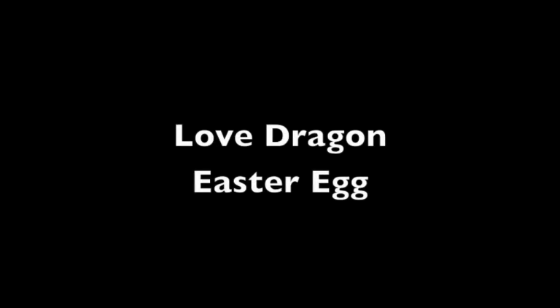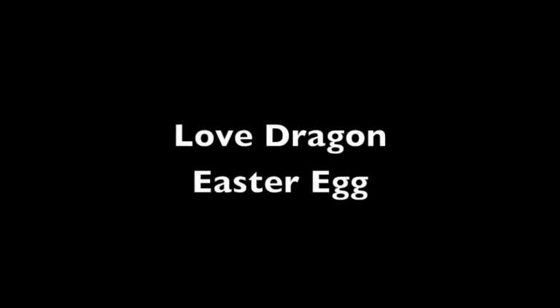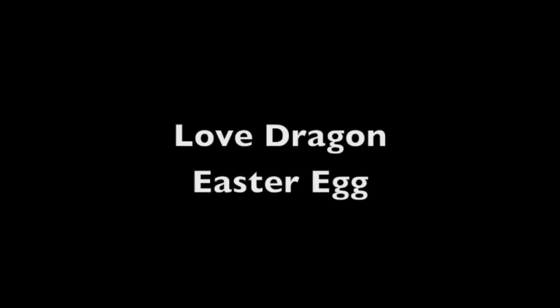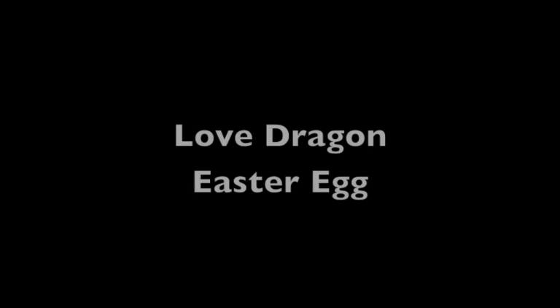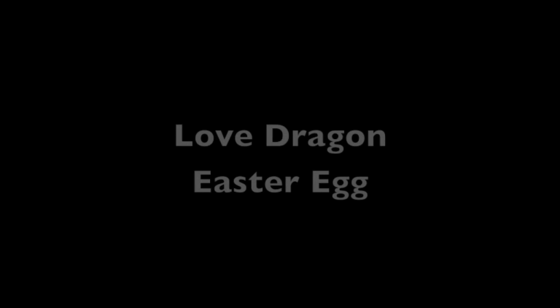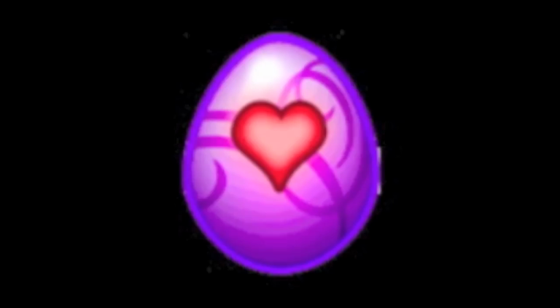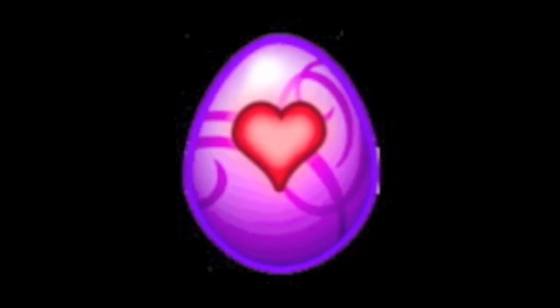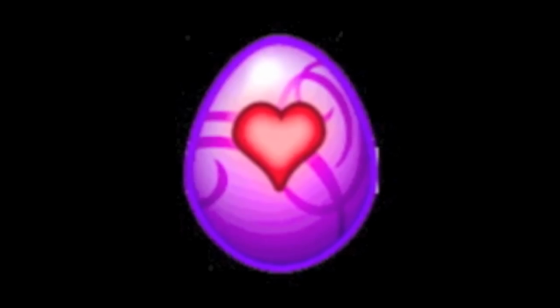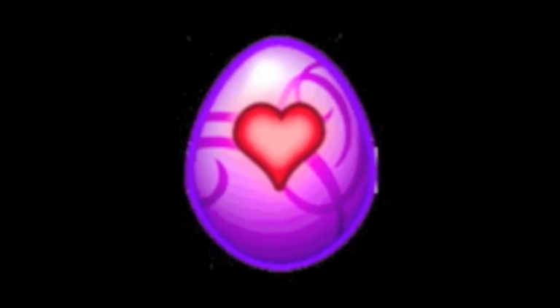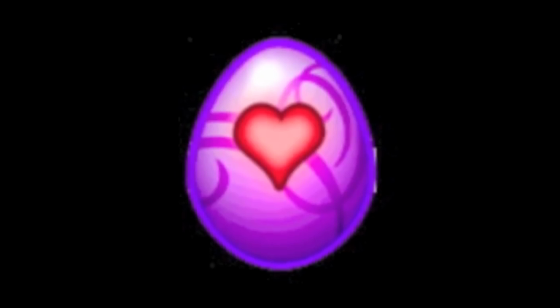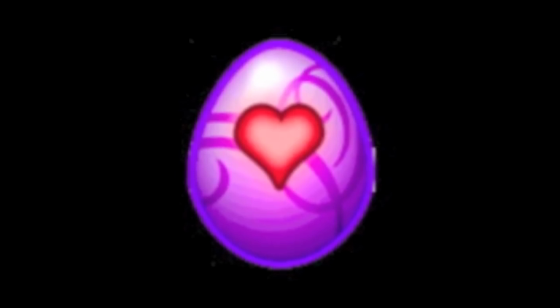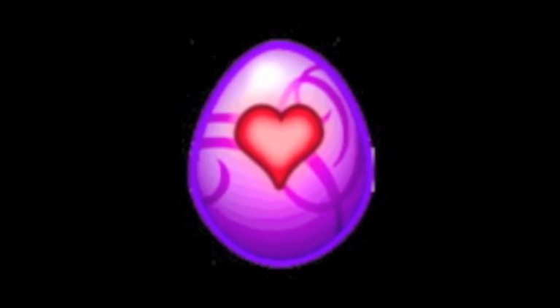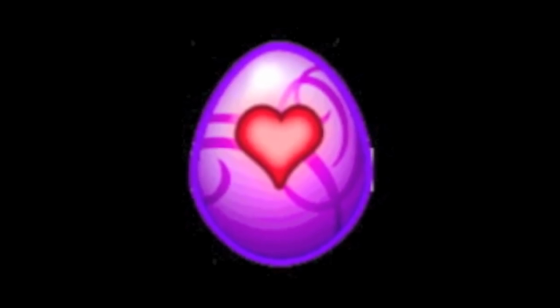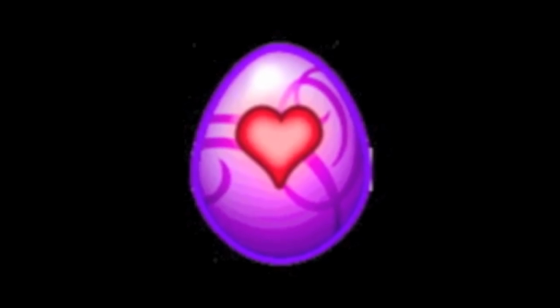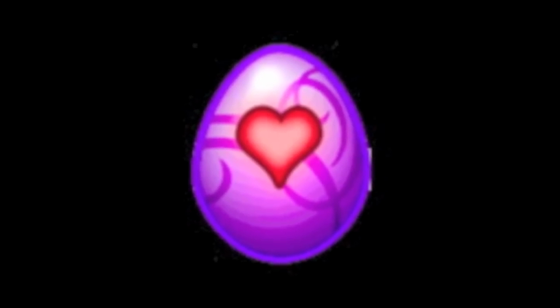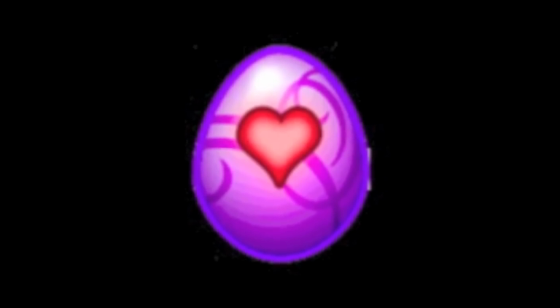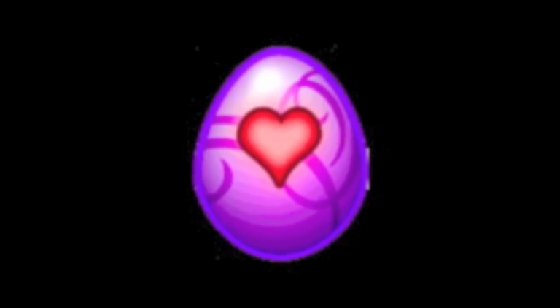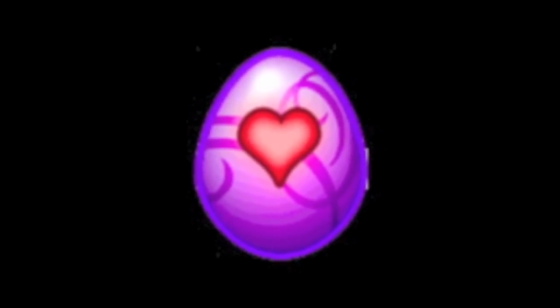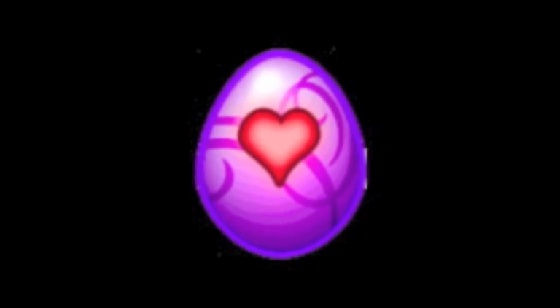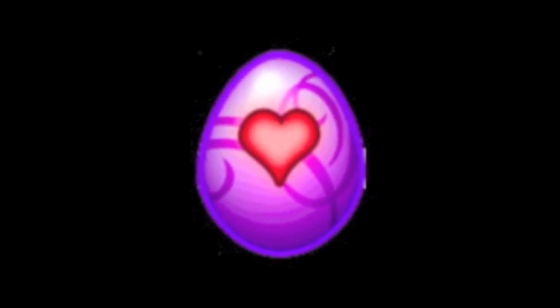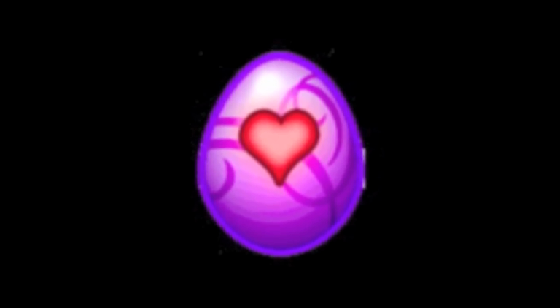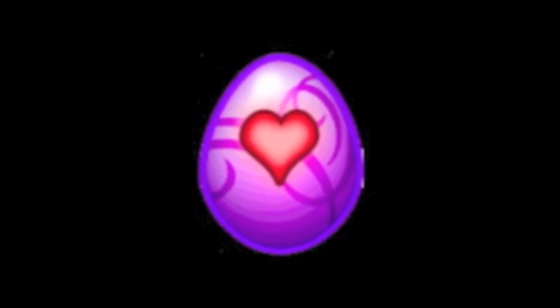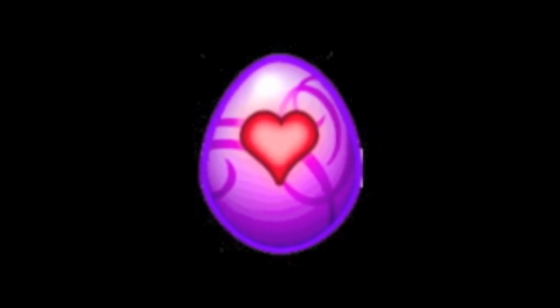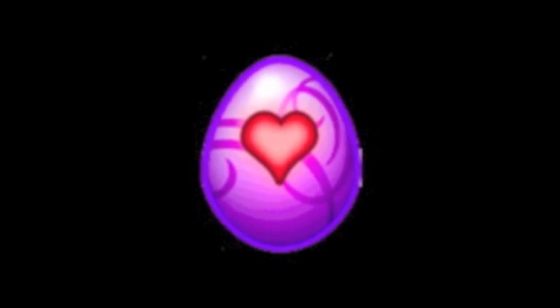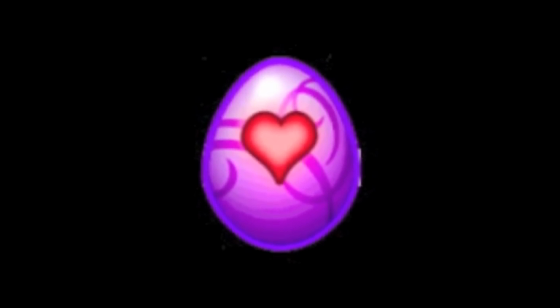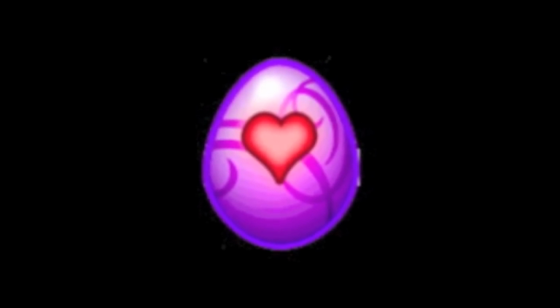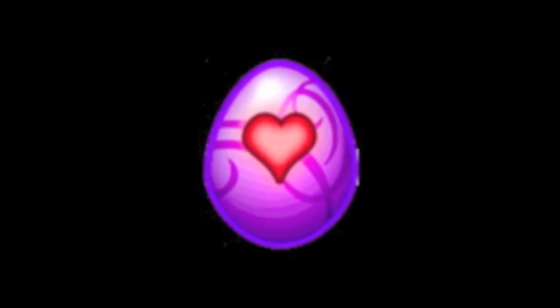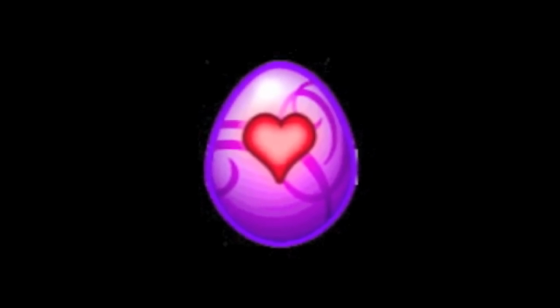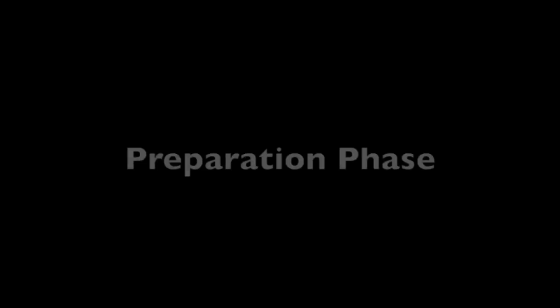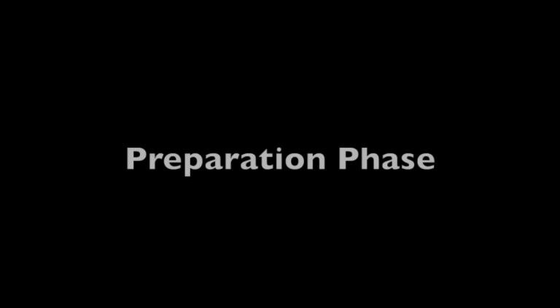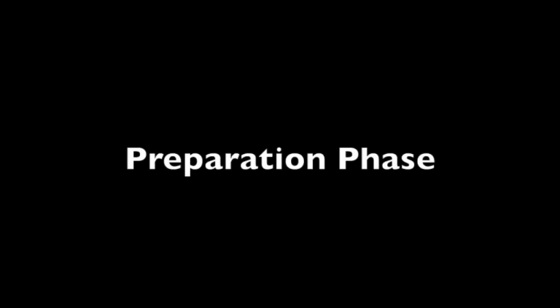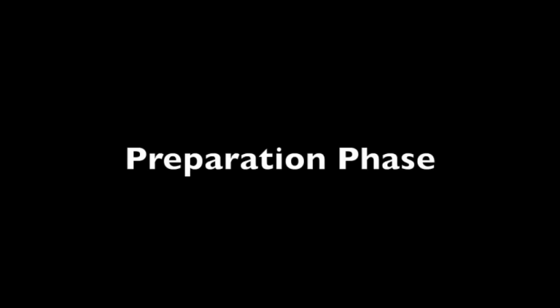Hey everyone, this is Paul here from Gamamori, and today I'm going to show you how to paint a love dragon Easter egg.